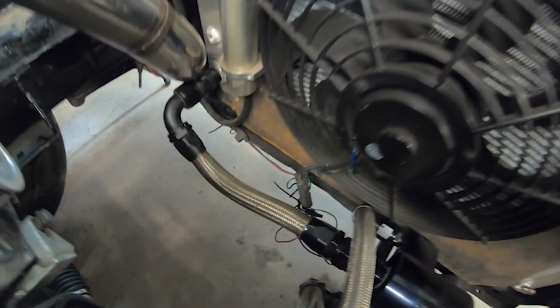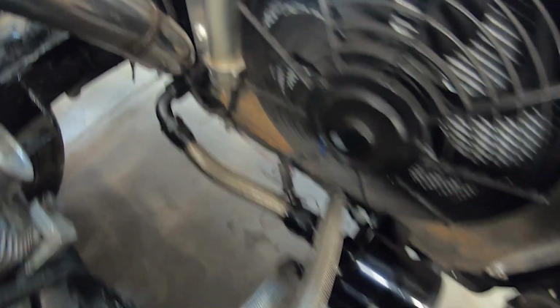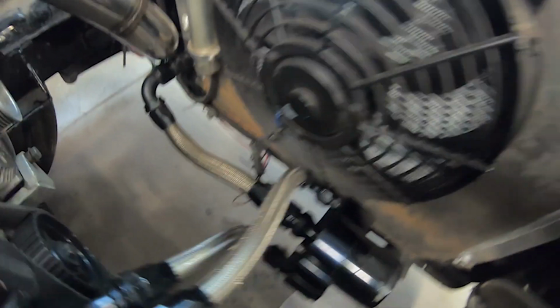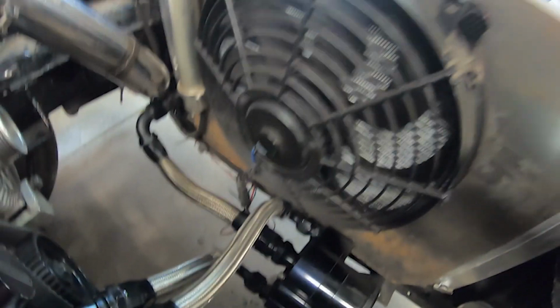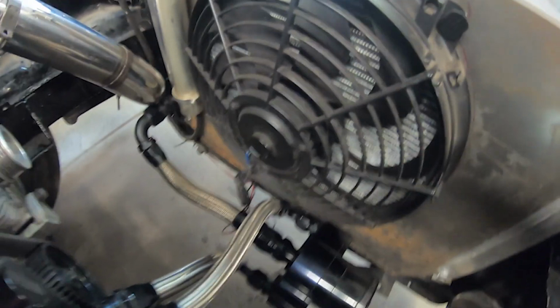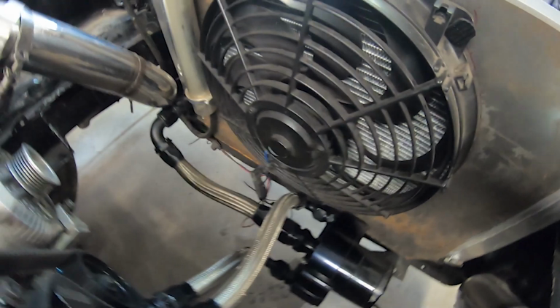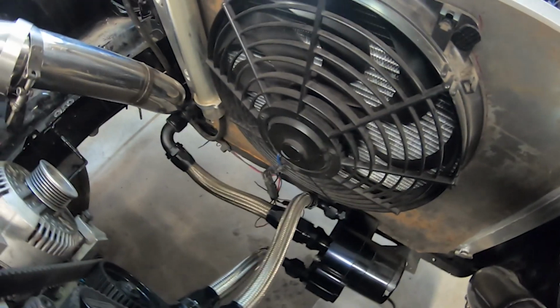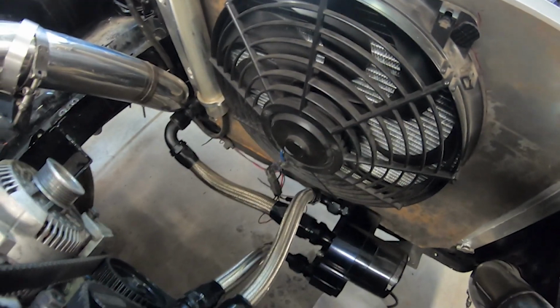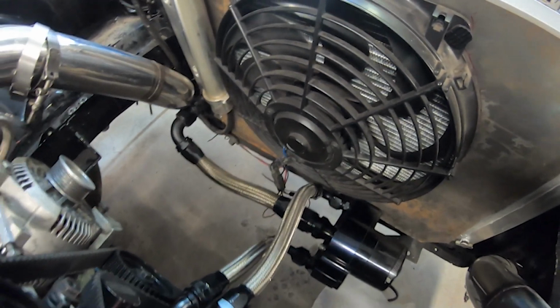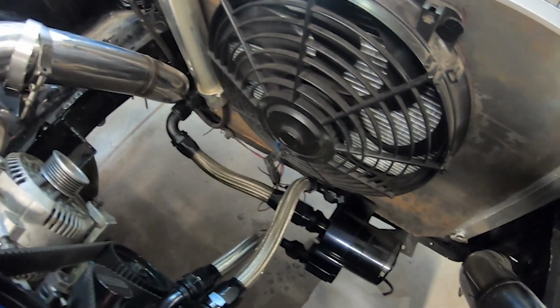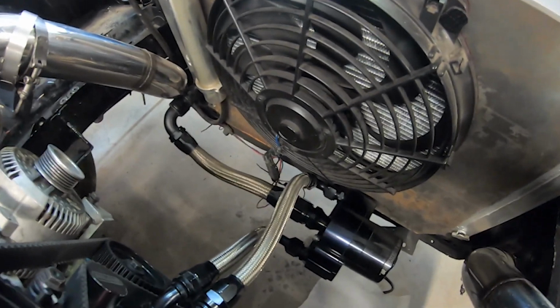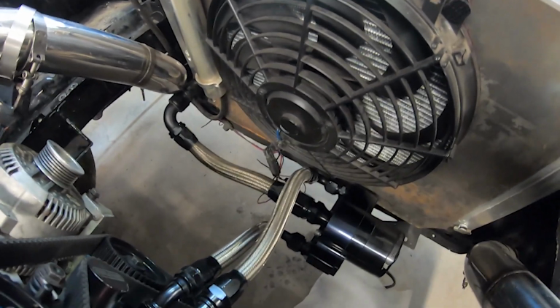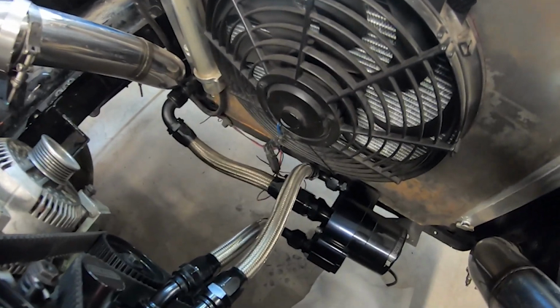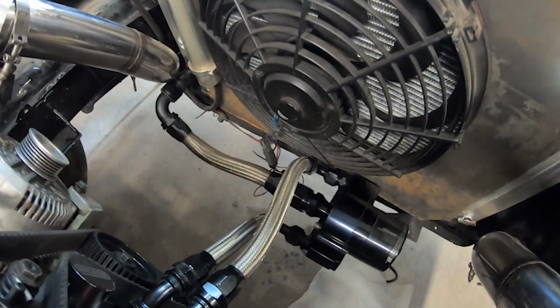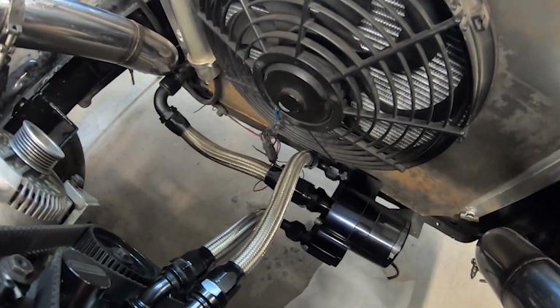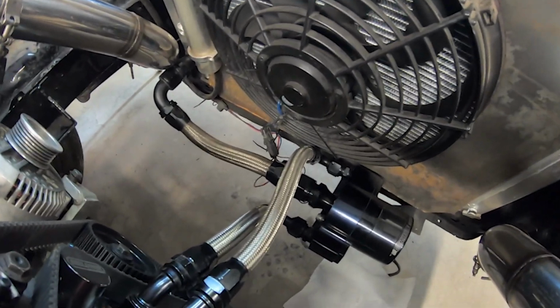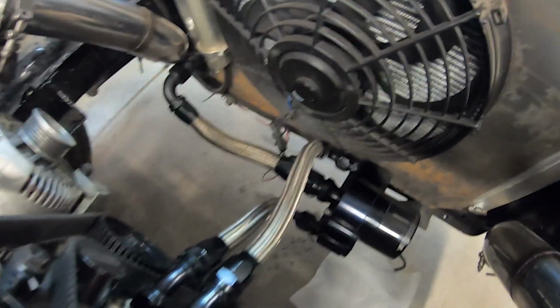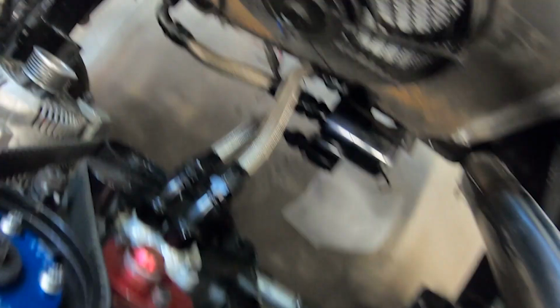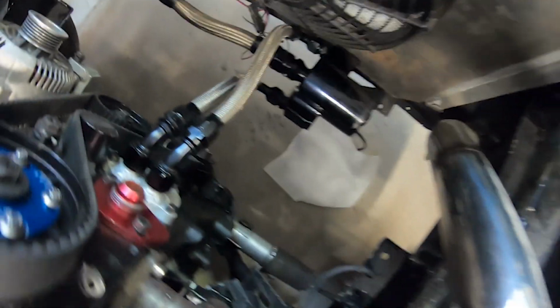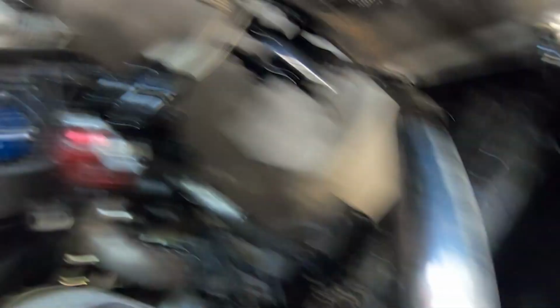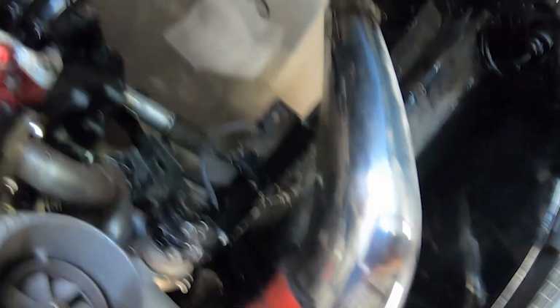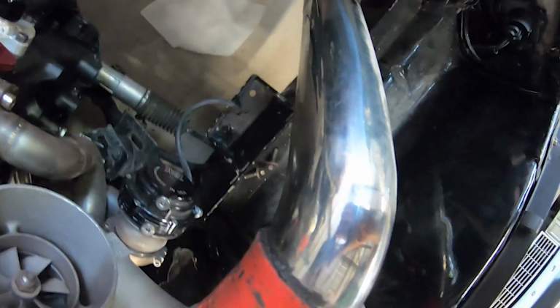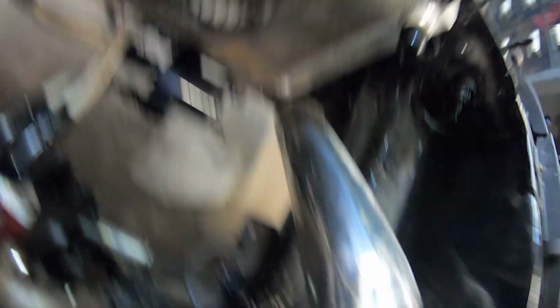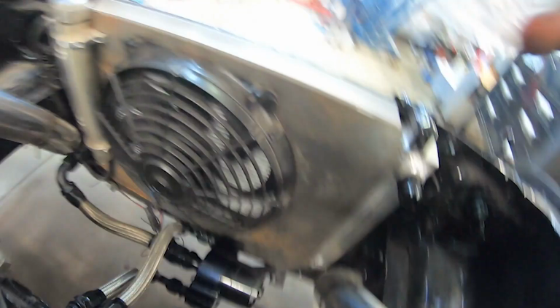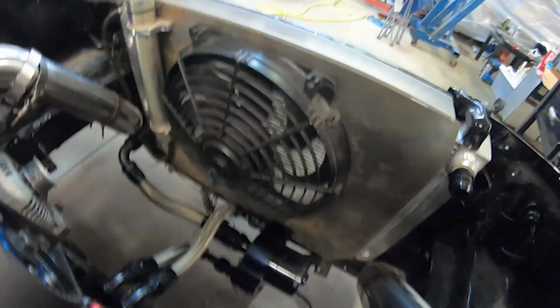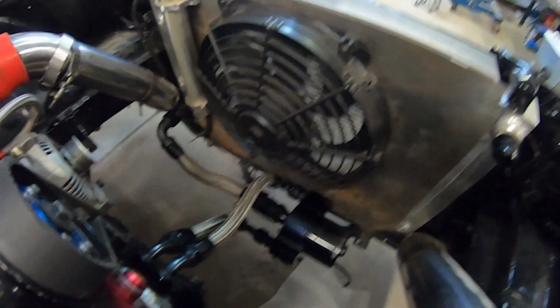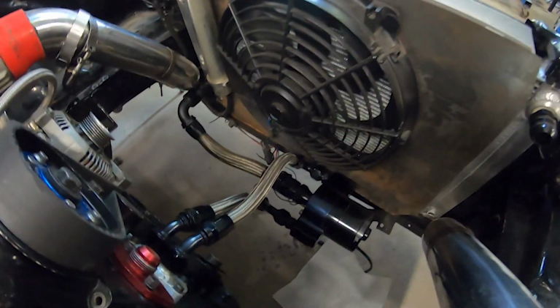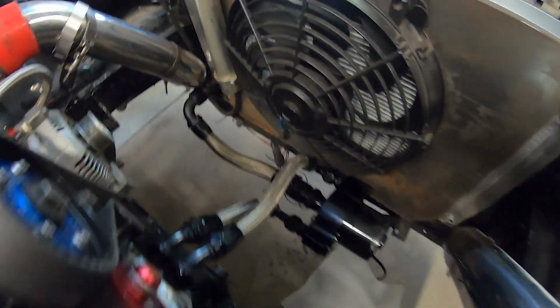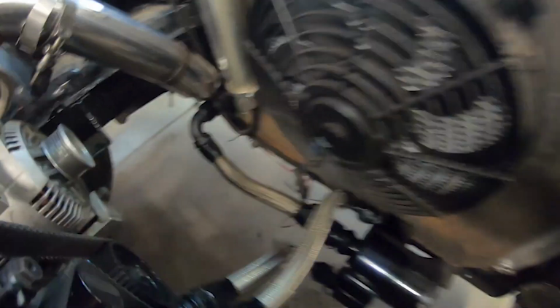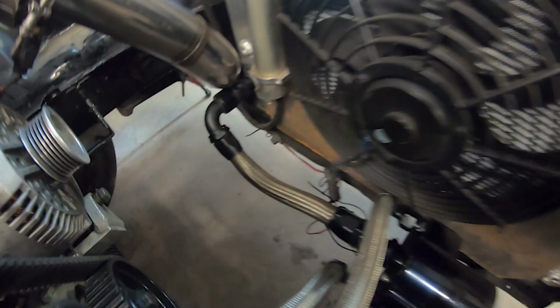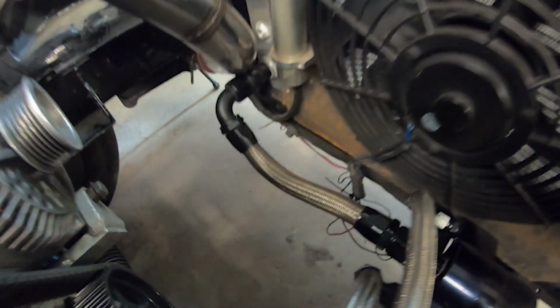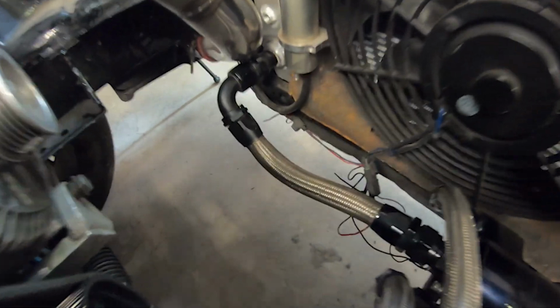The lower hose is just a little bit too long, so I'll have to cut that down.